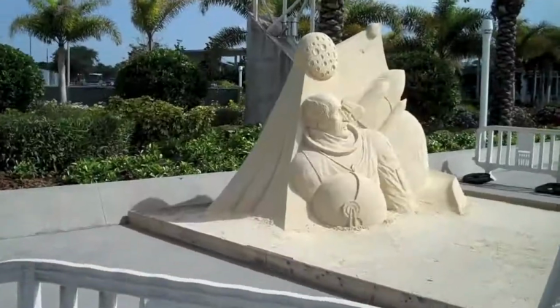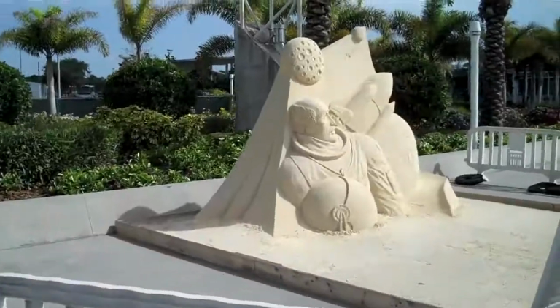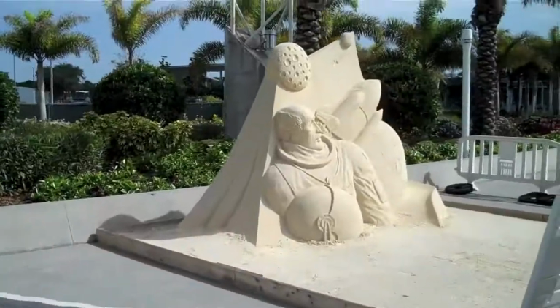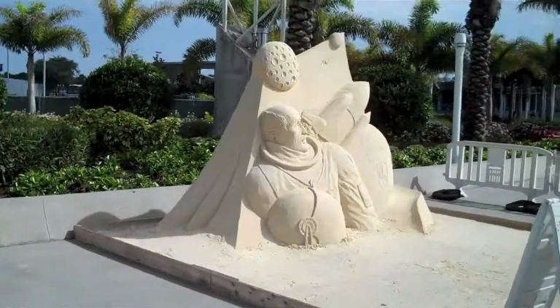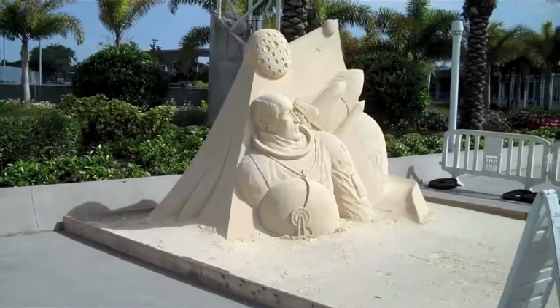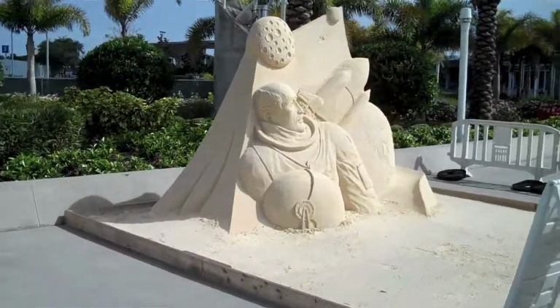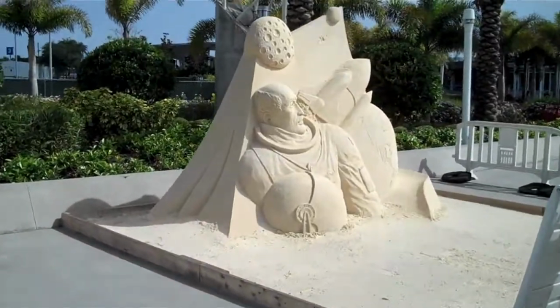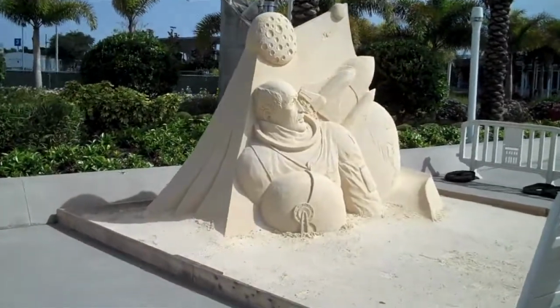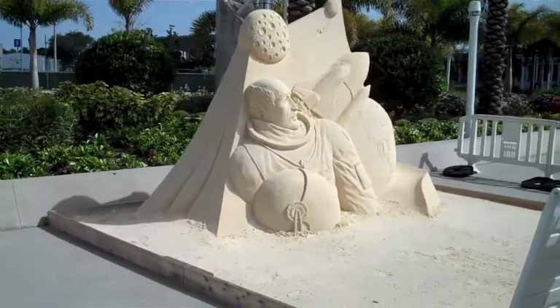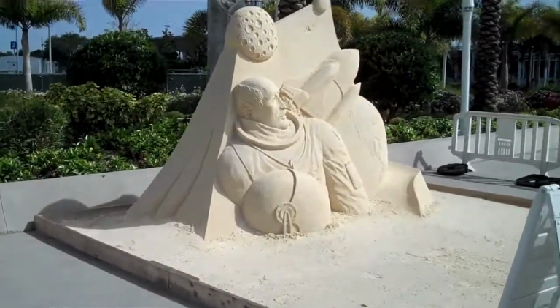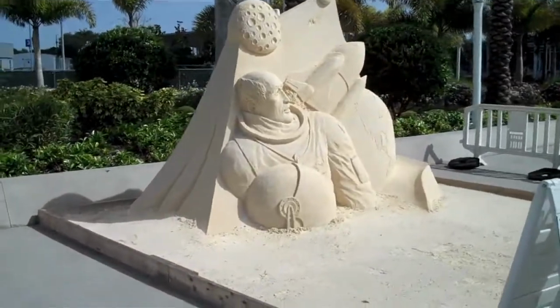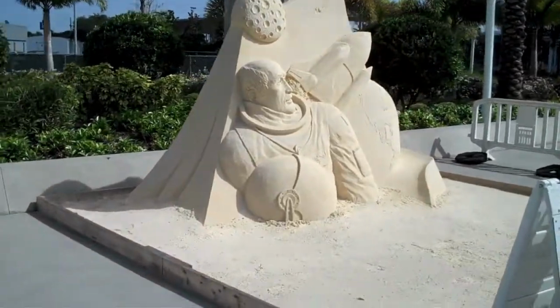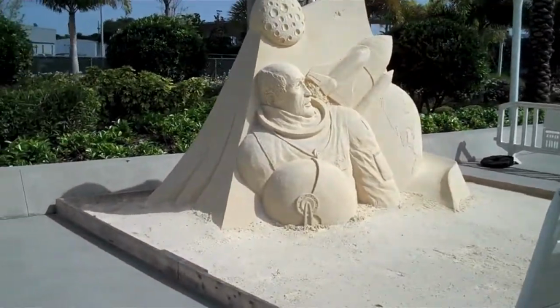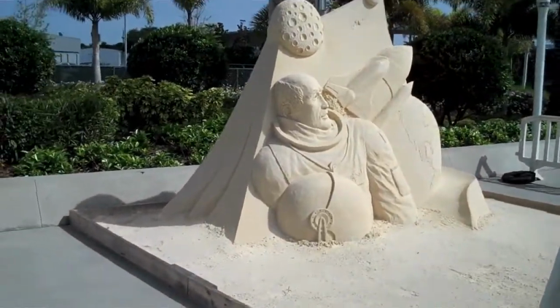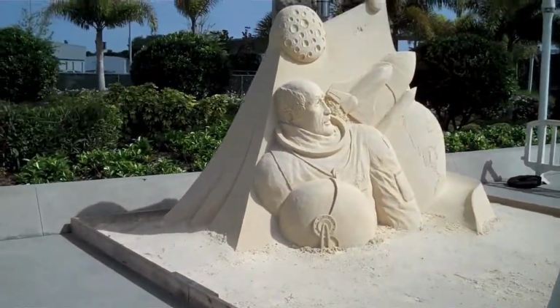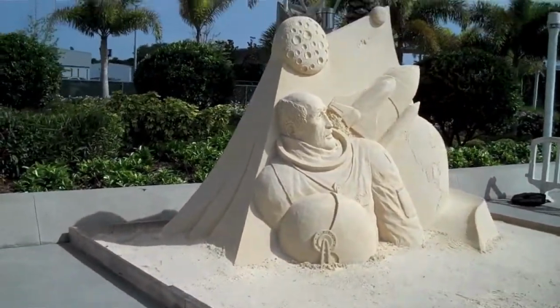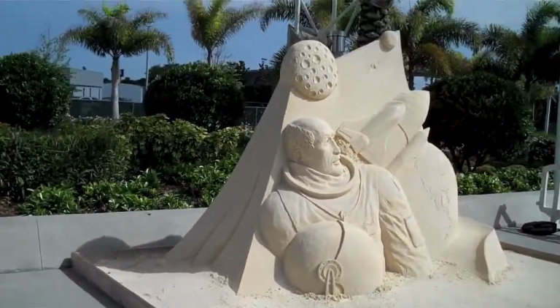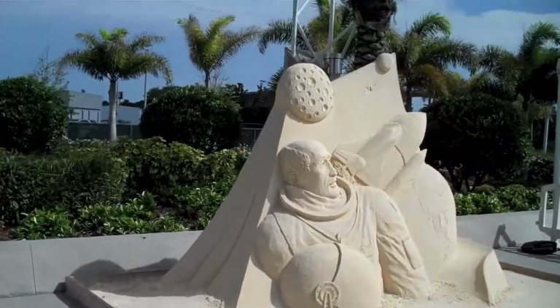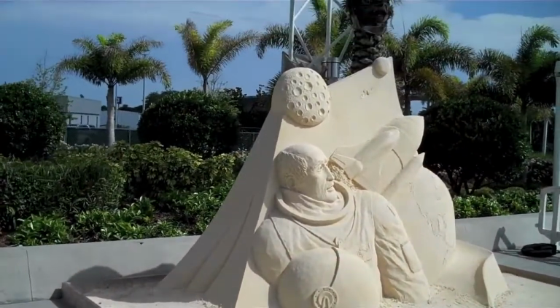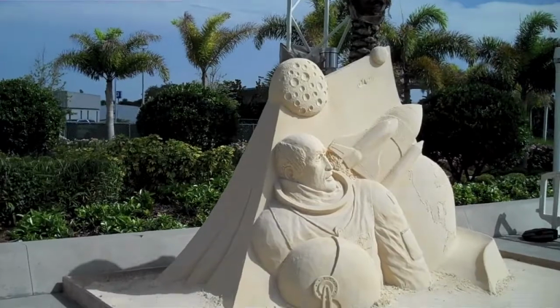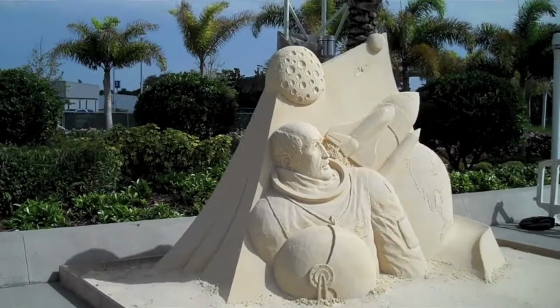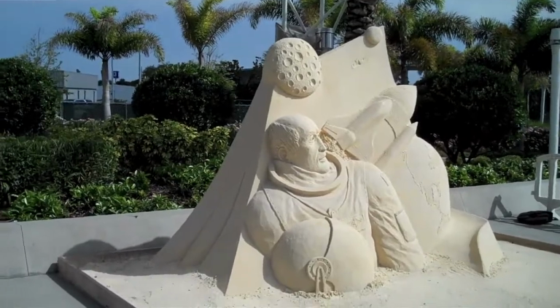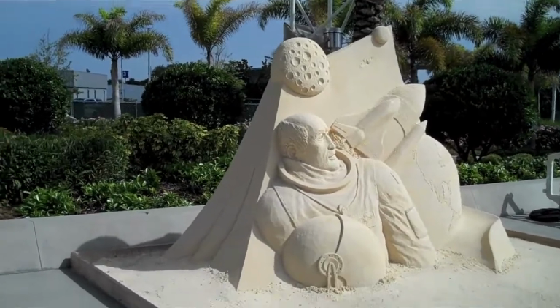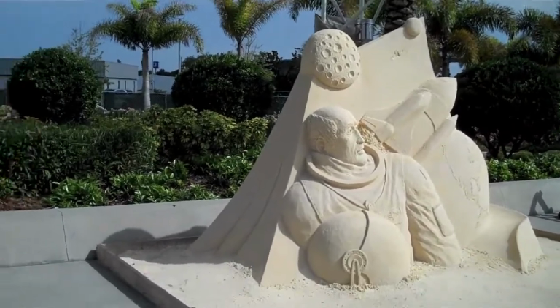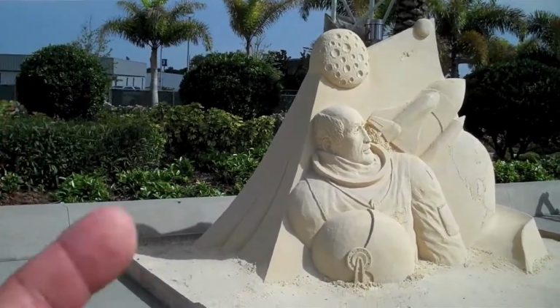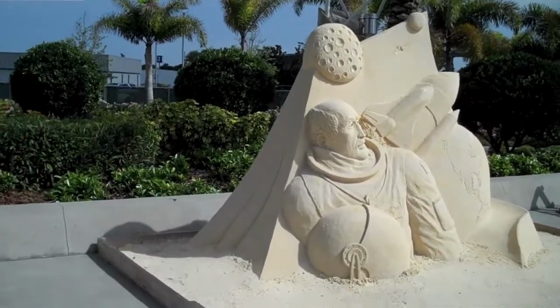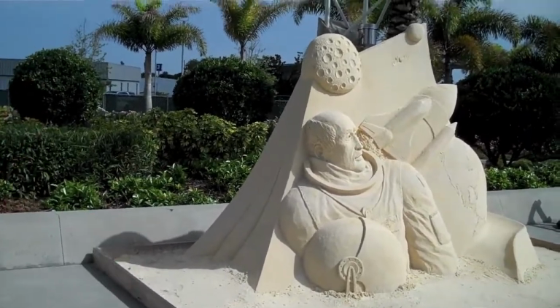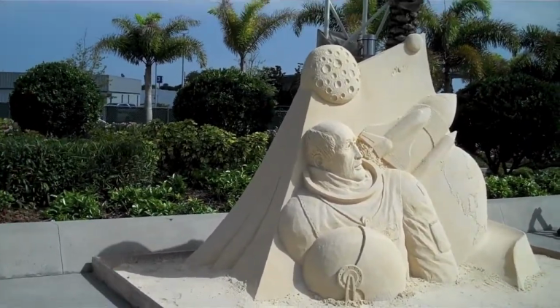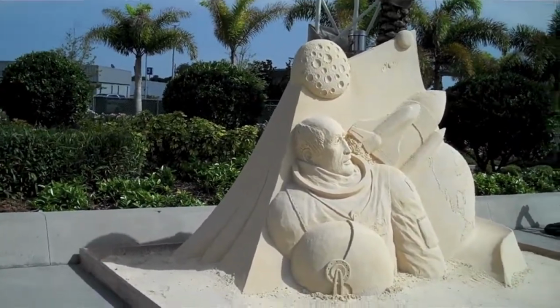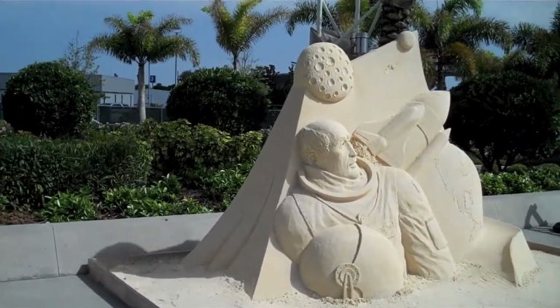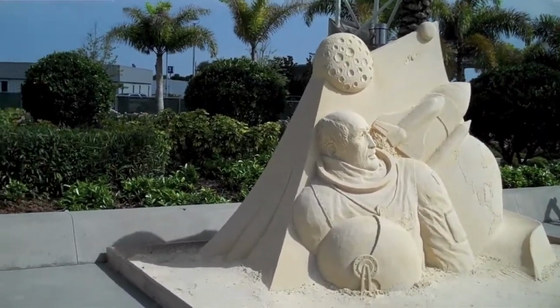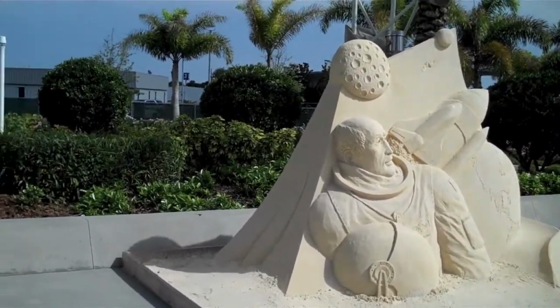There's a close-up of the sandcastle. It's not really a castle — I'd call it a sand sculpture, maybe.